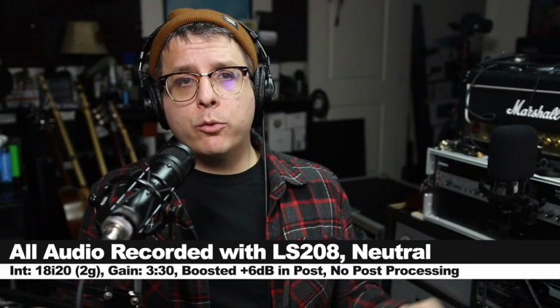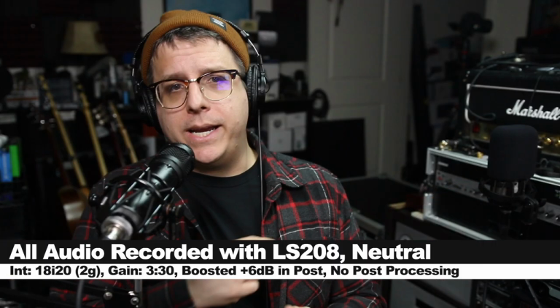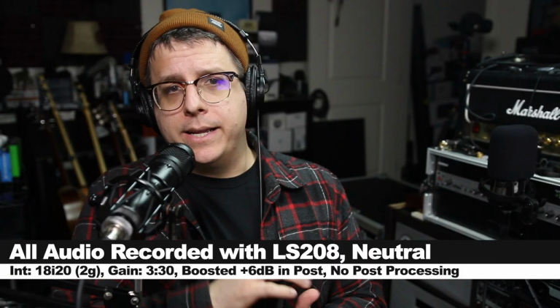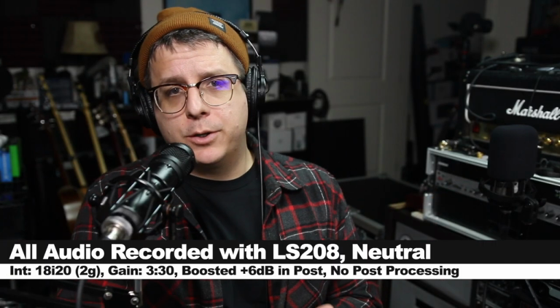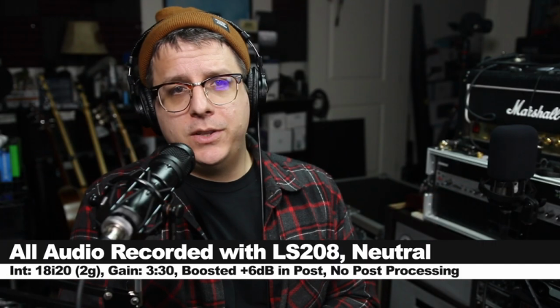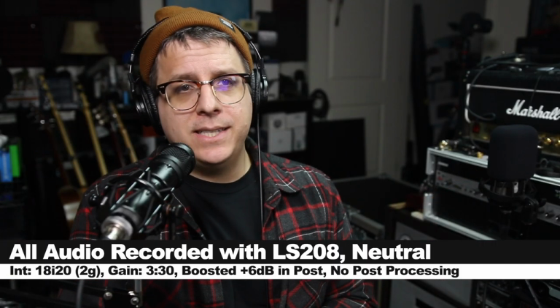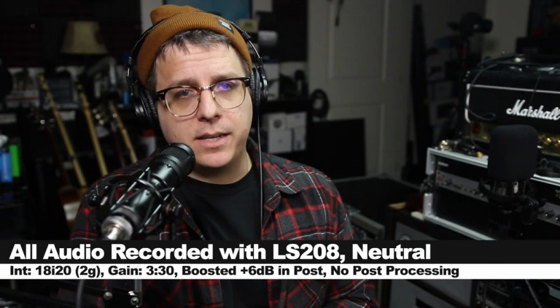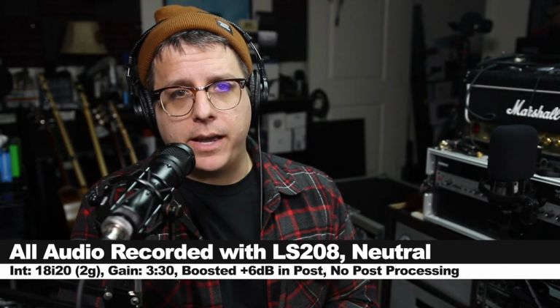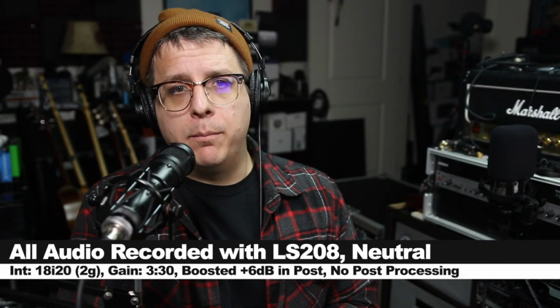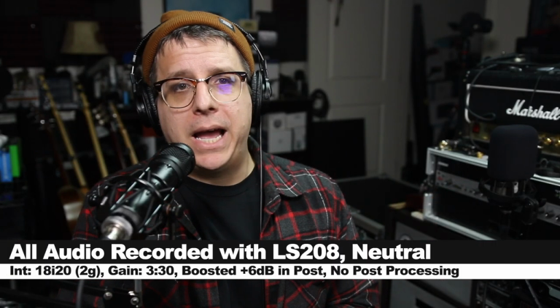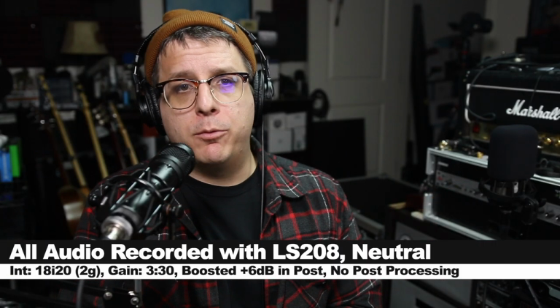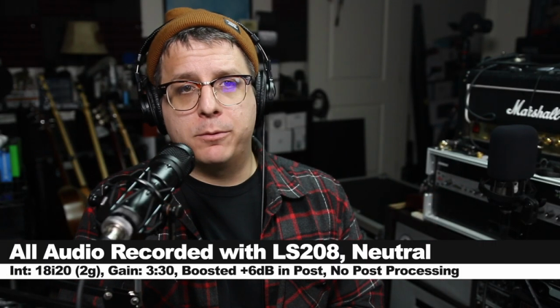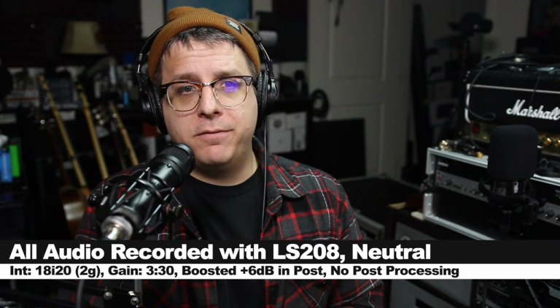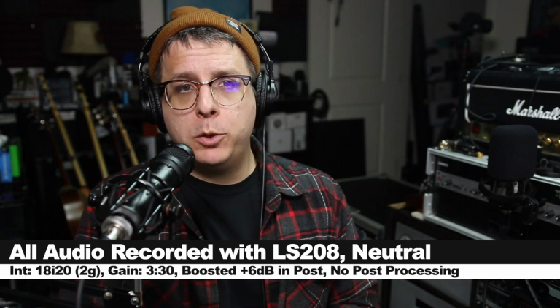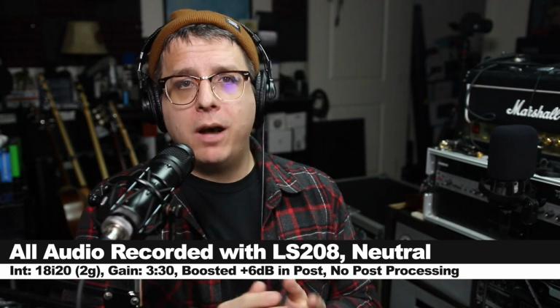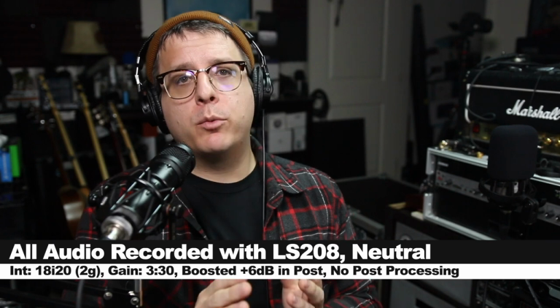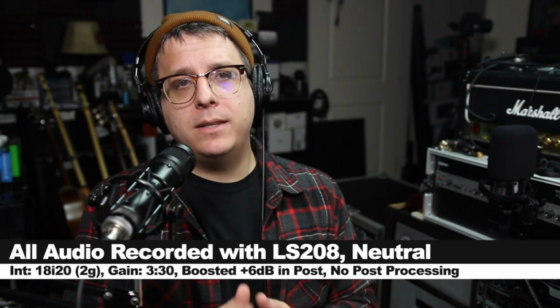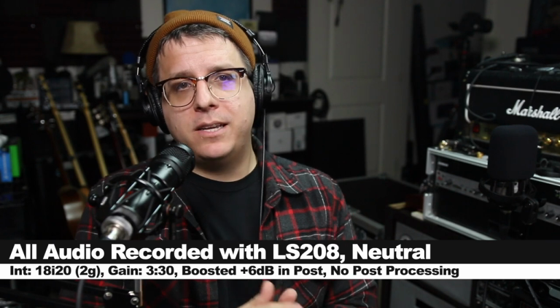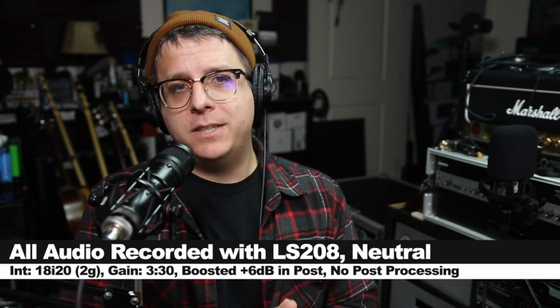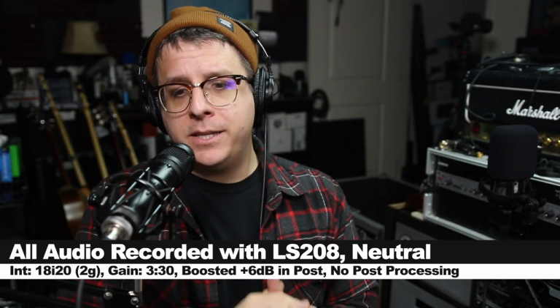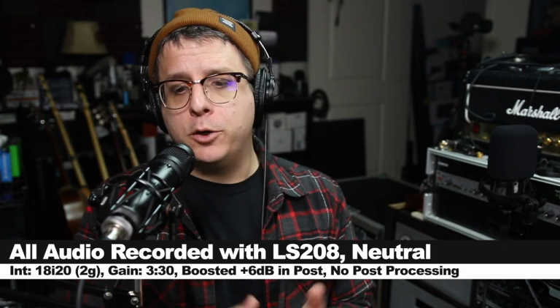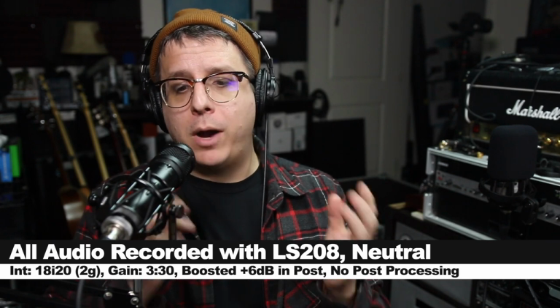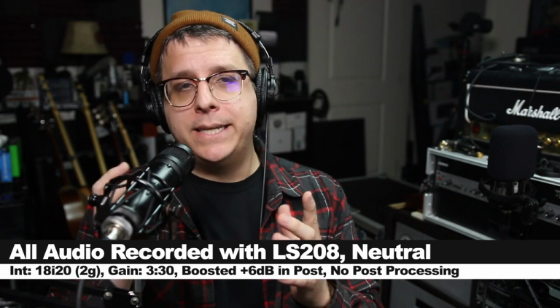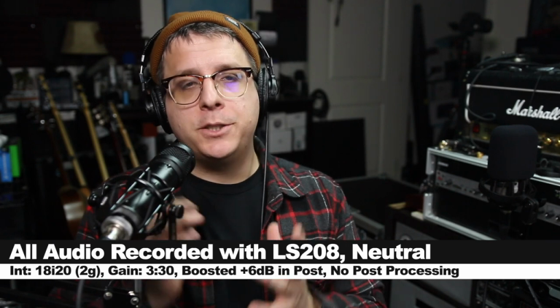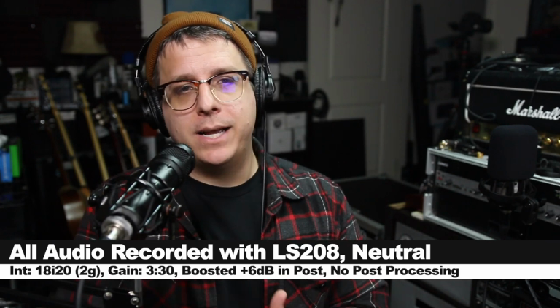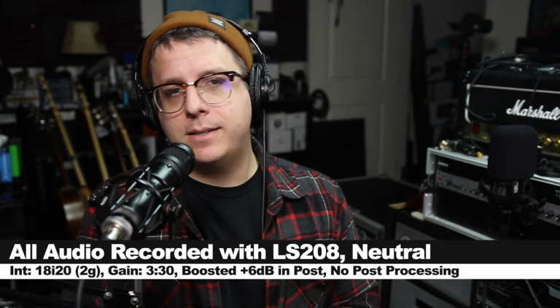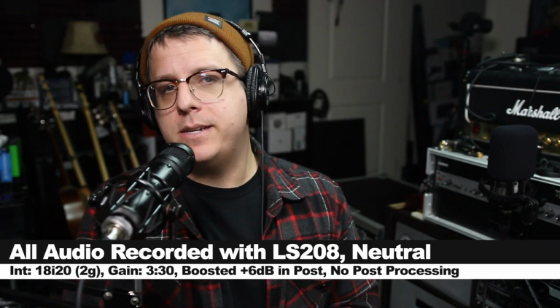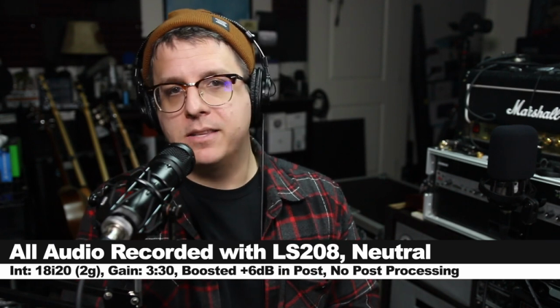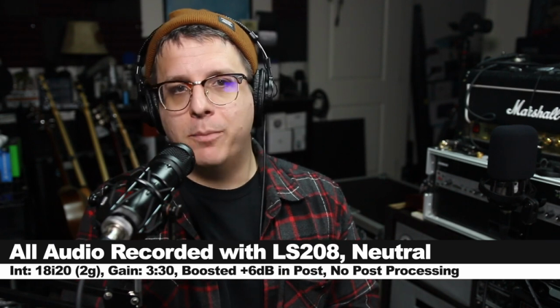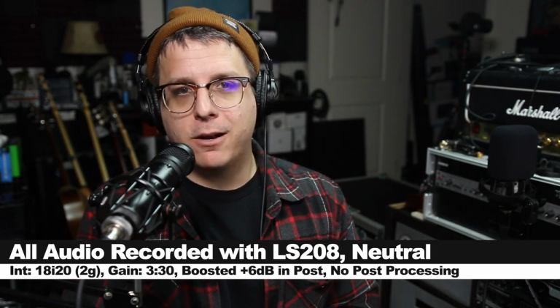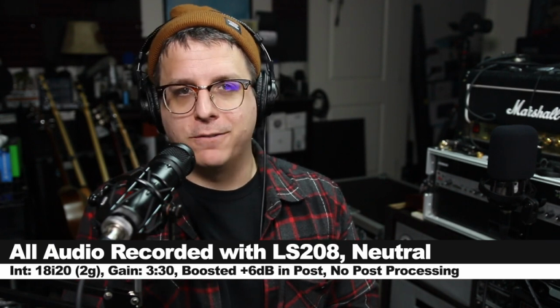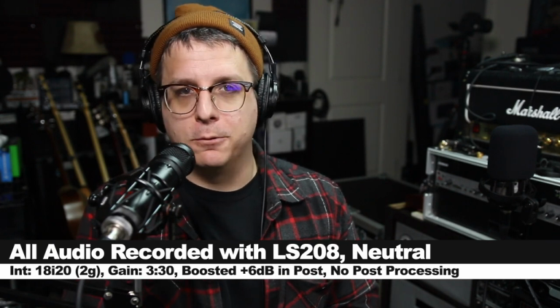Greetings Earthlings, today I'm back with a review of a relatively new end-addressed condenser microphone.